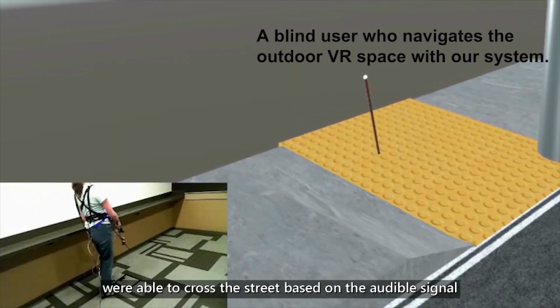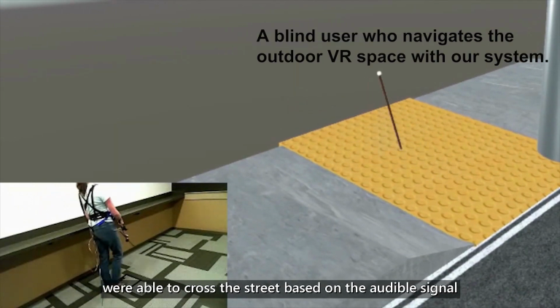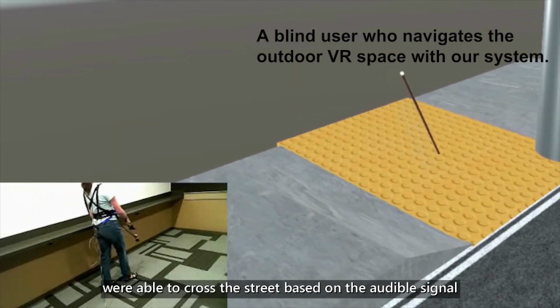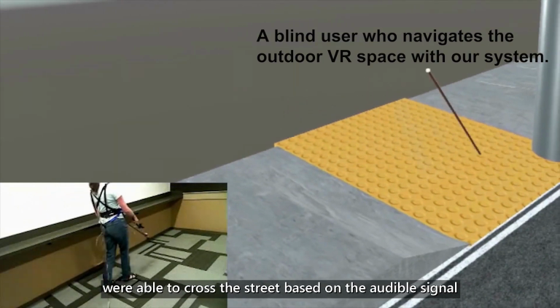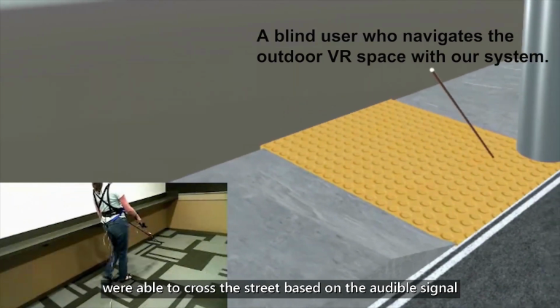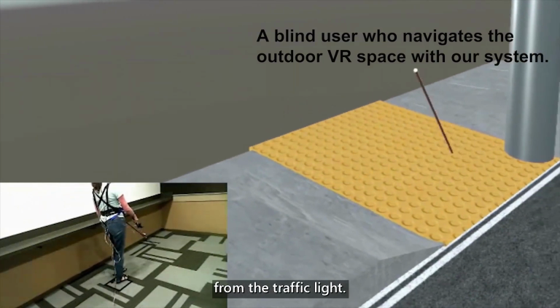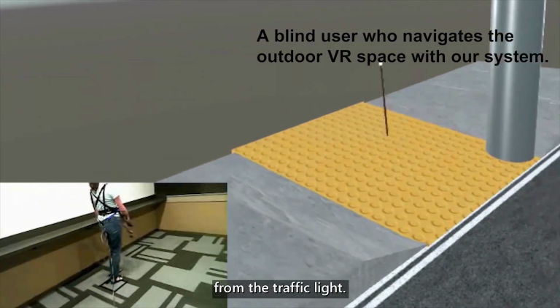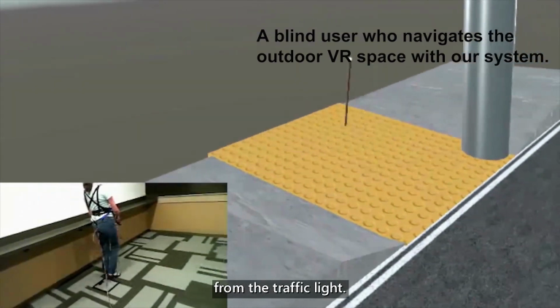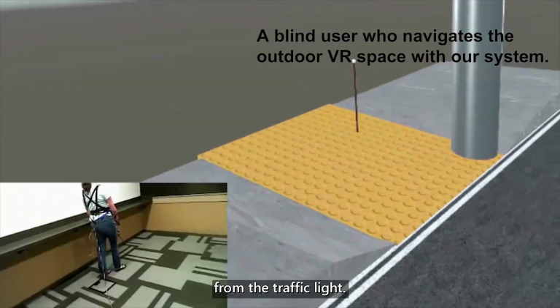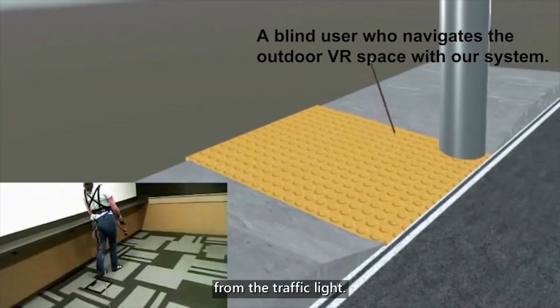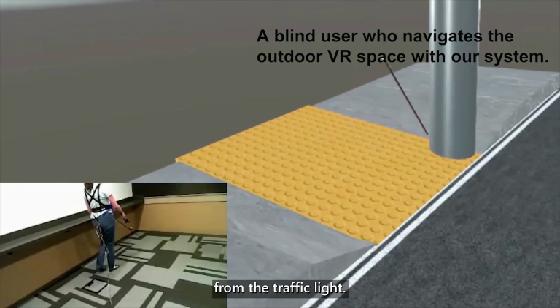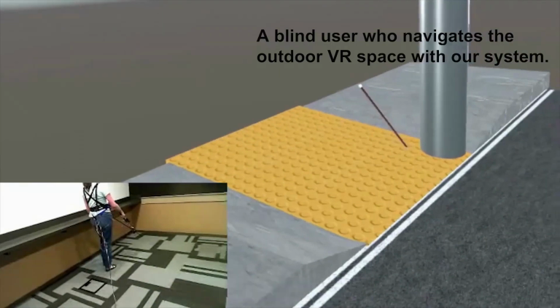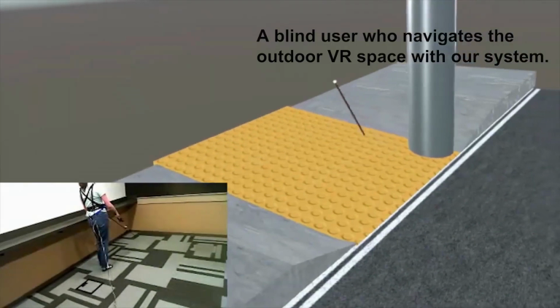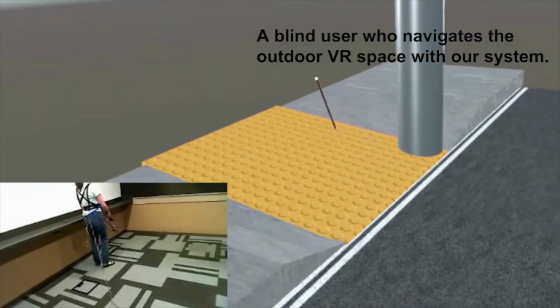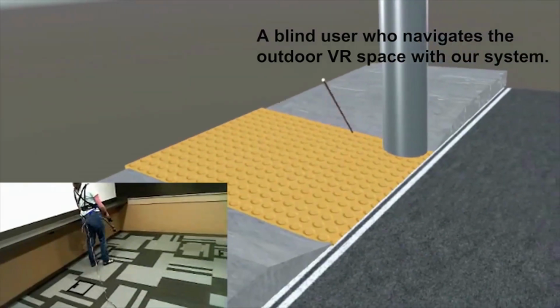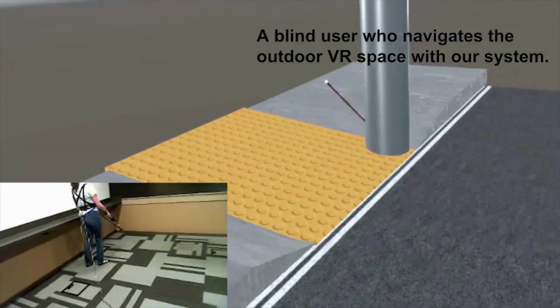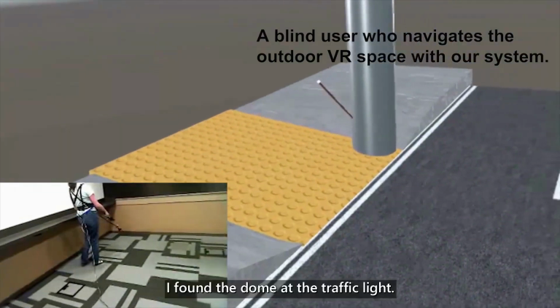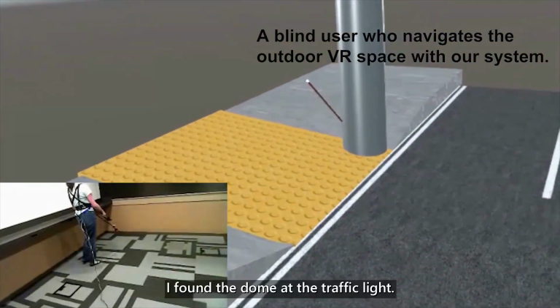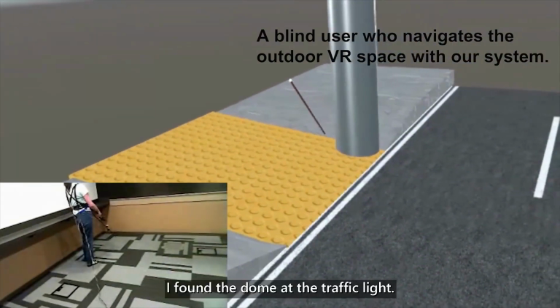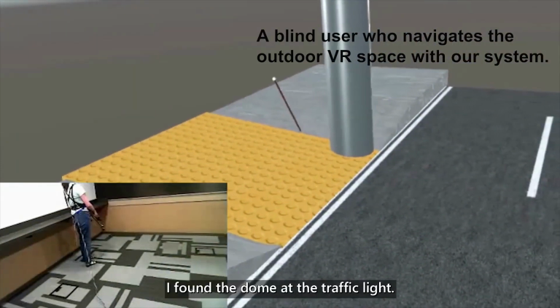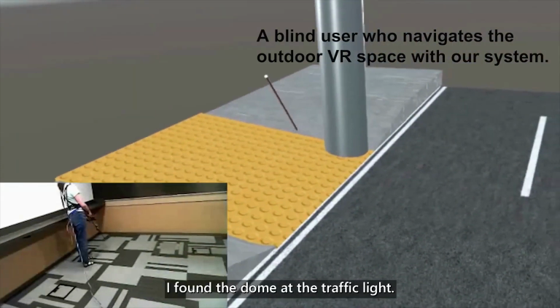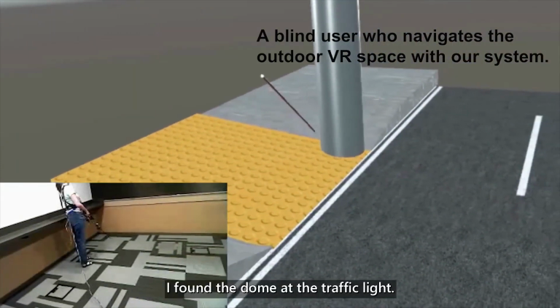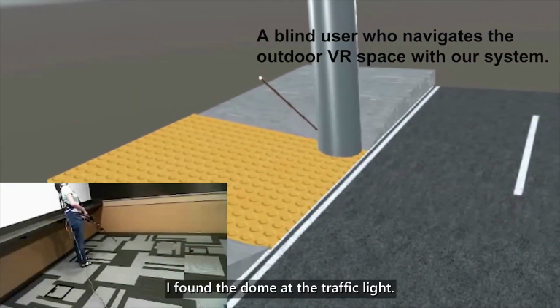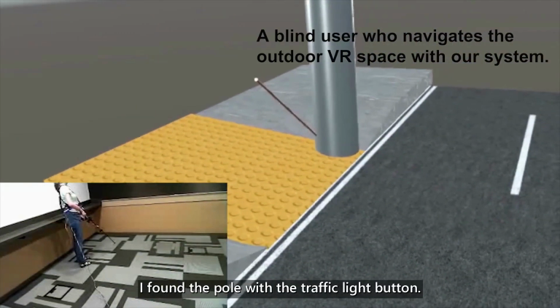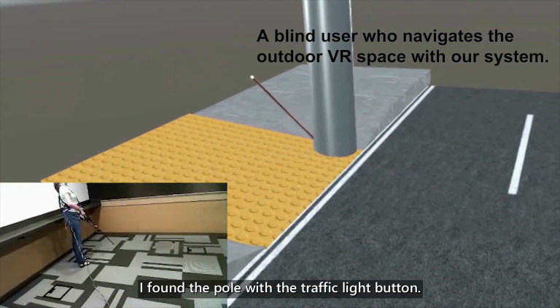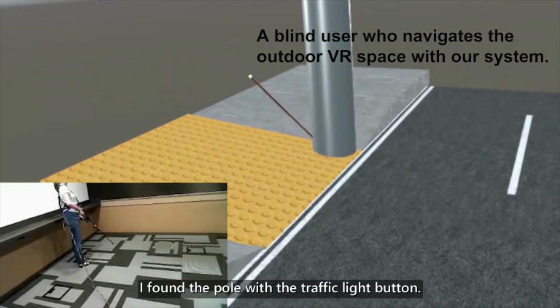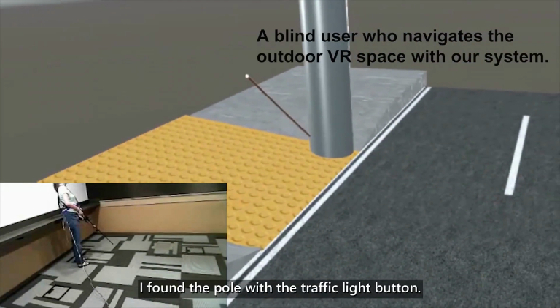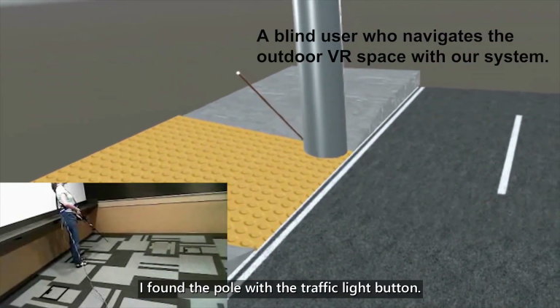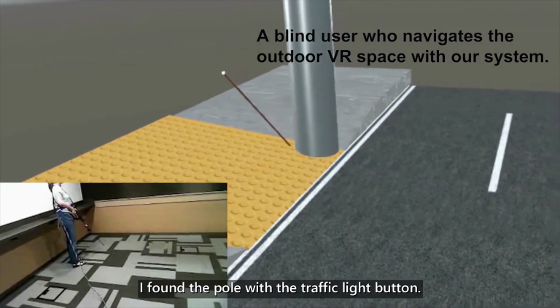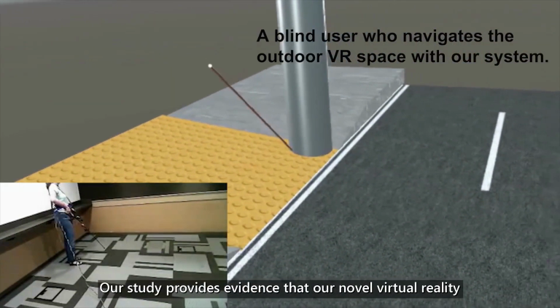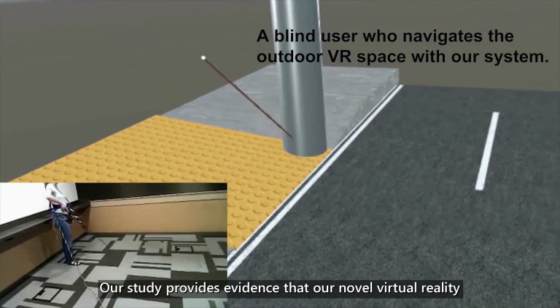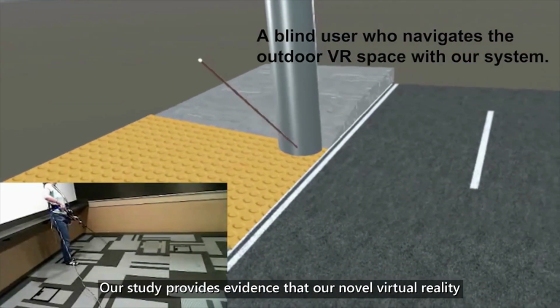I found the dome at the traffic light. I found the pole with the traffic light button.